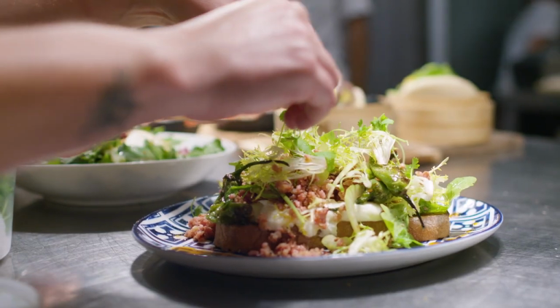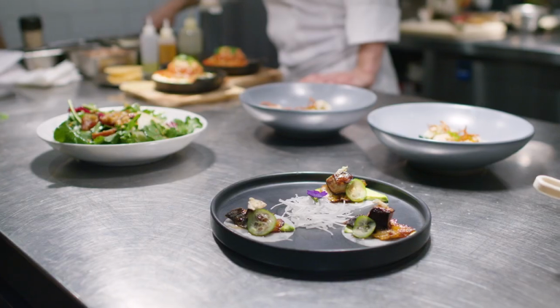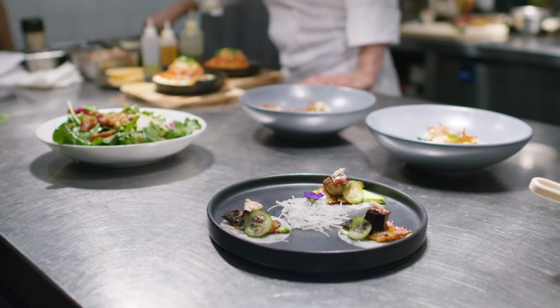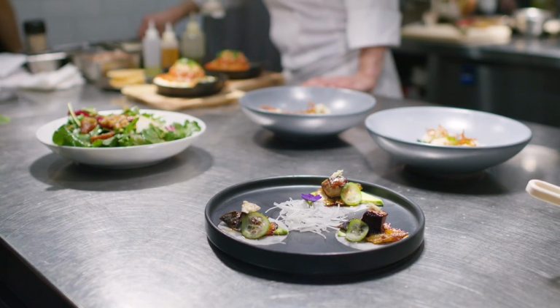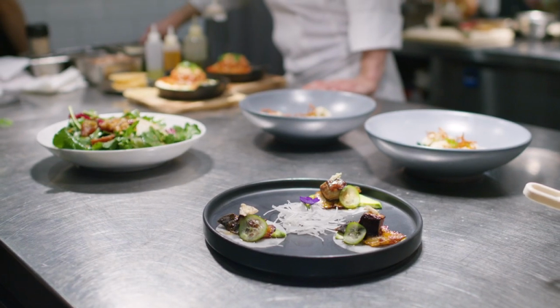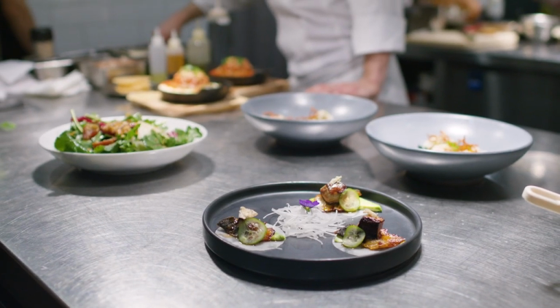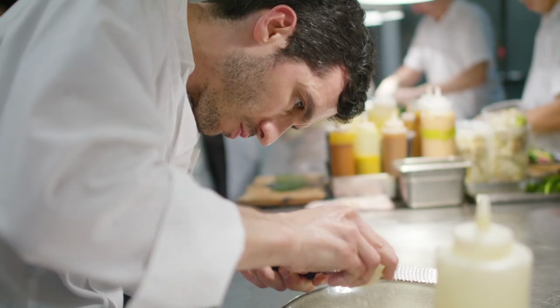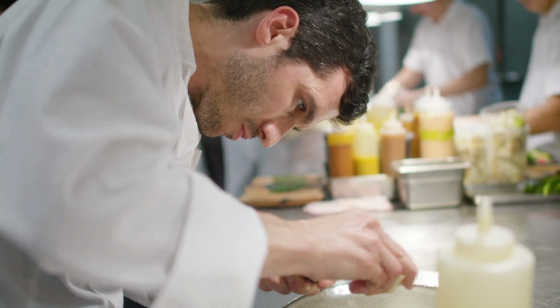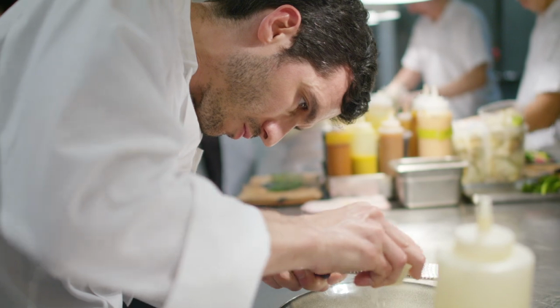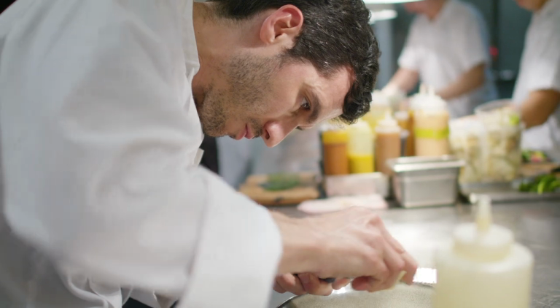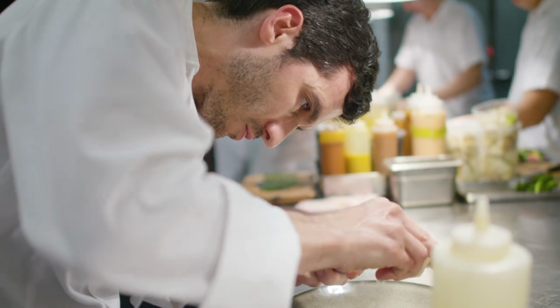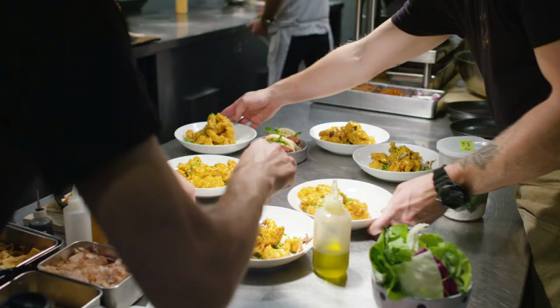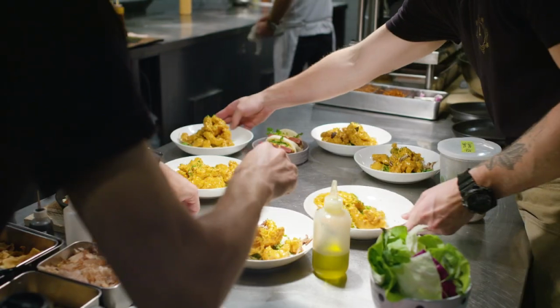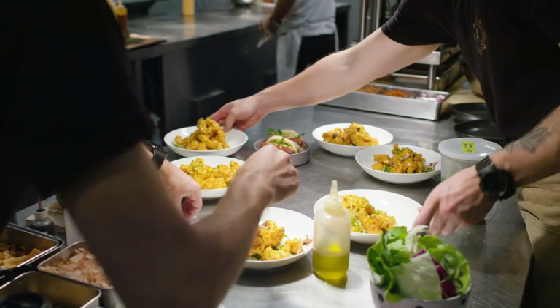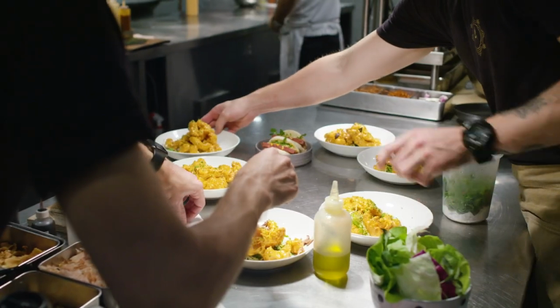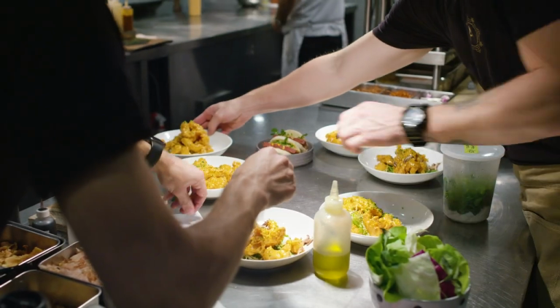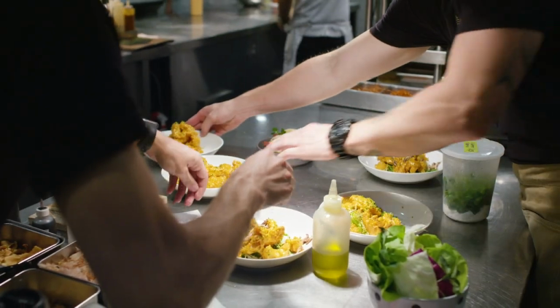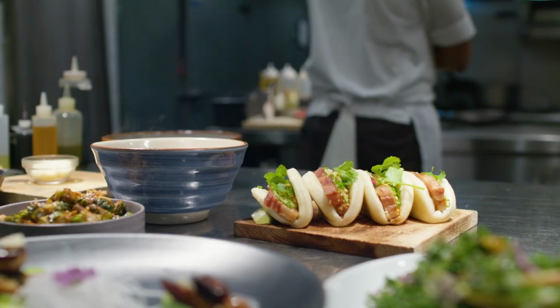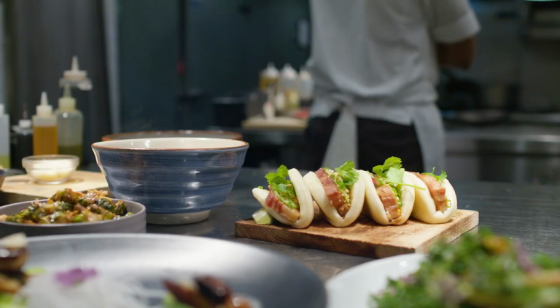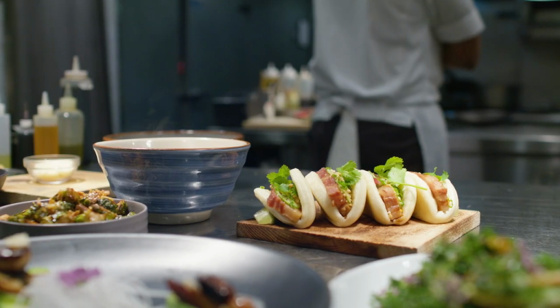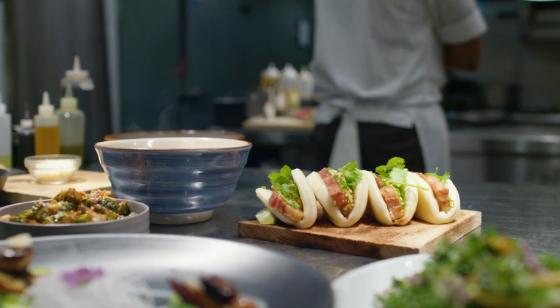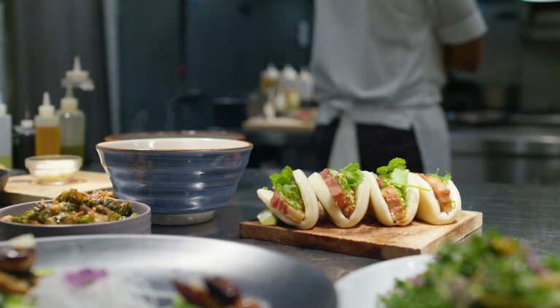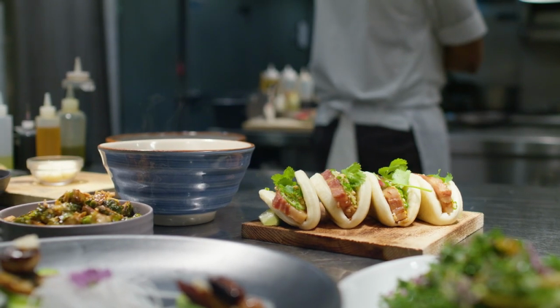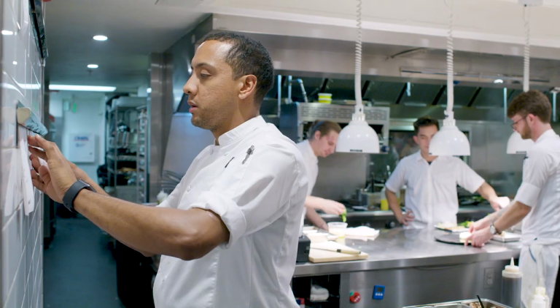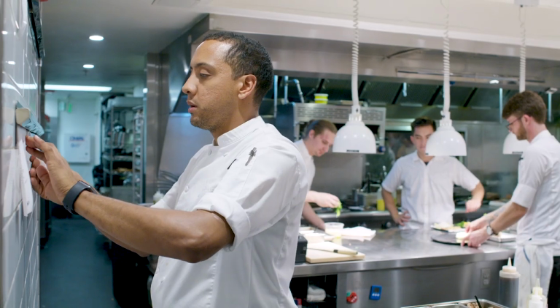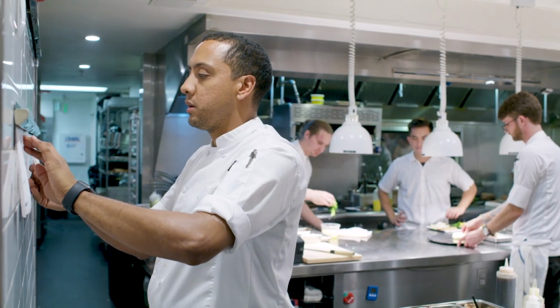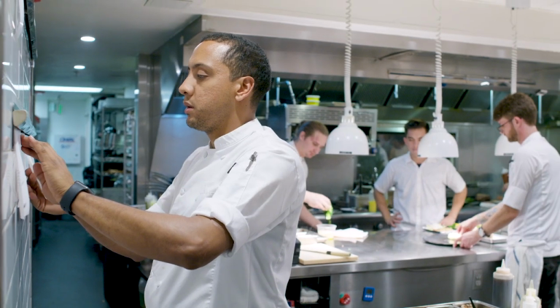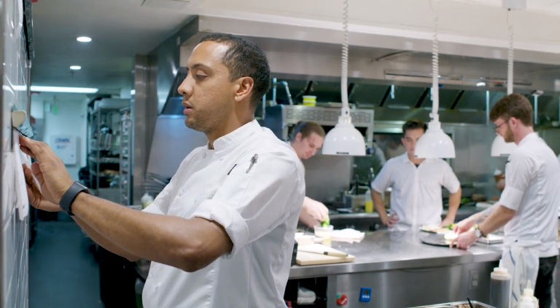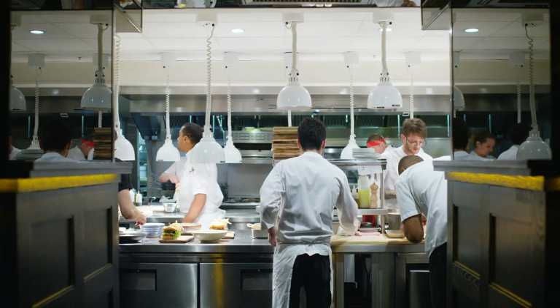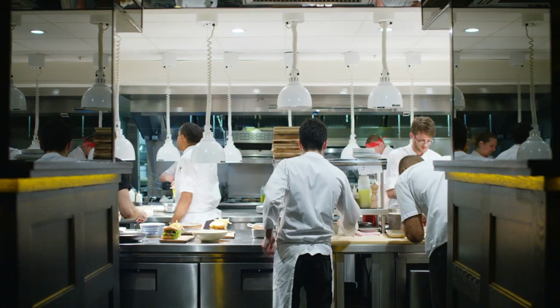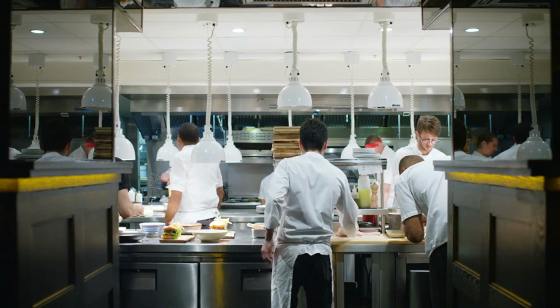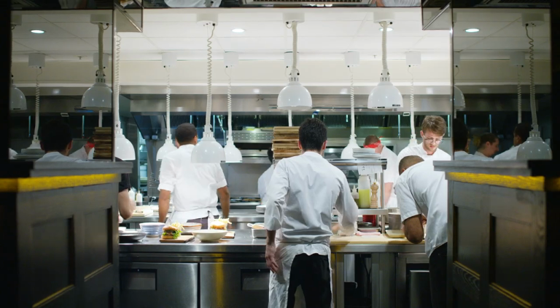We spend more time on sourcing and talking to farmers than we do actually cooking it. I've always said if you start with a great ingredient, the less you do to it, the better it is.